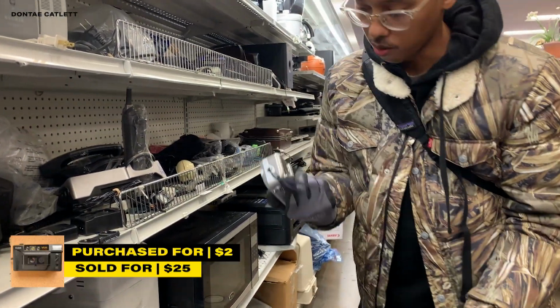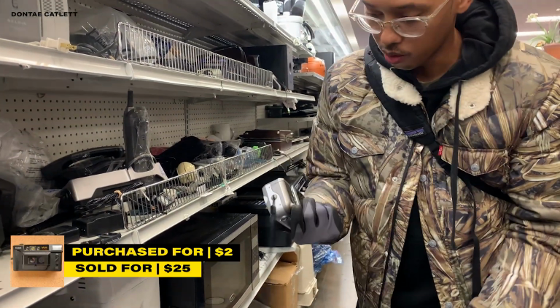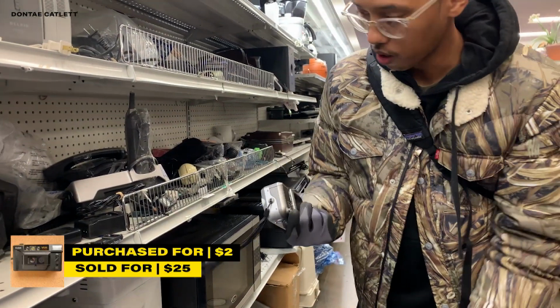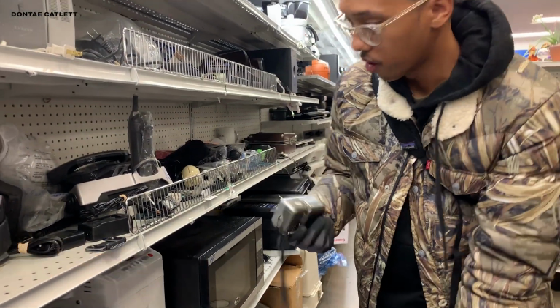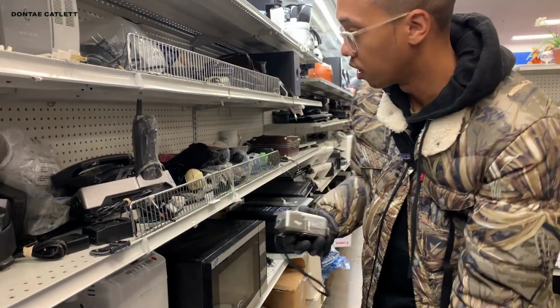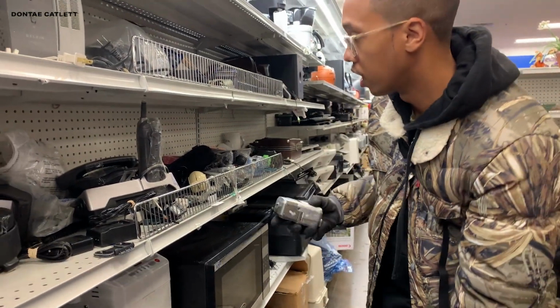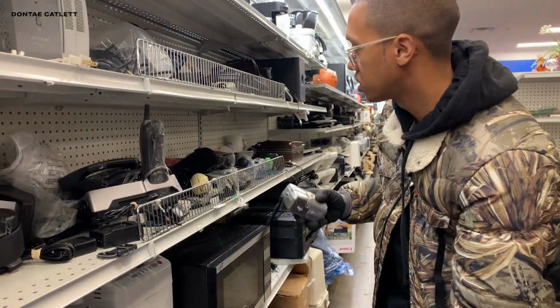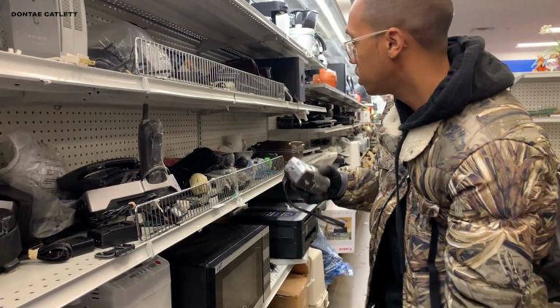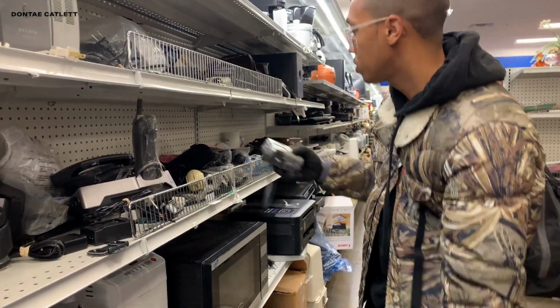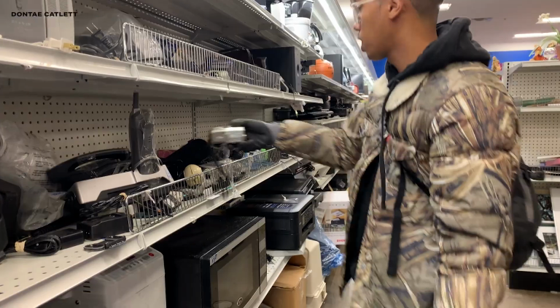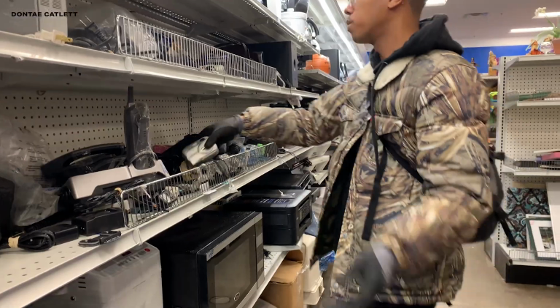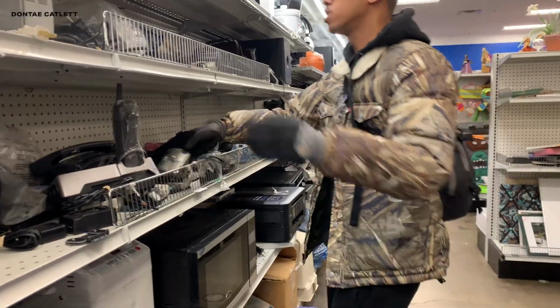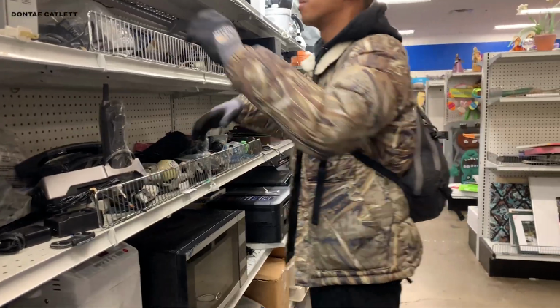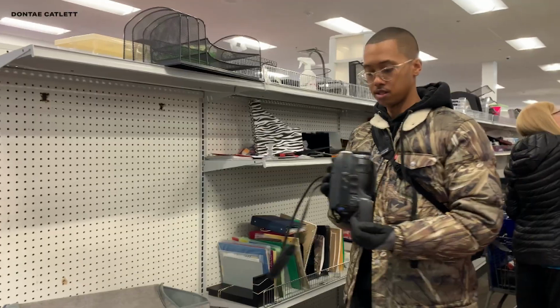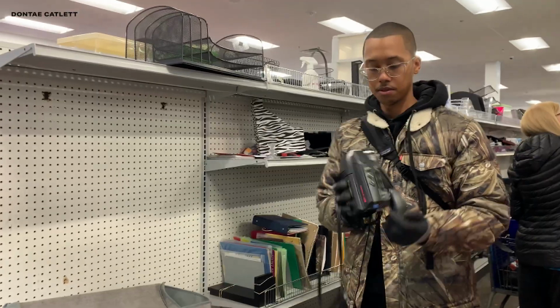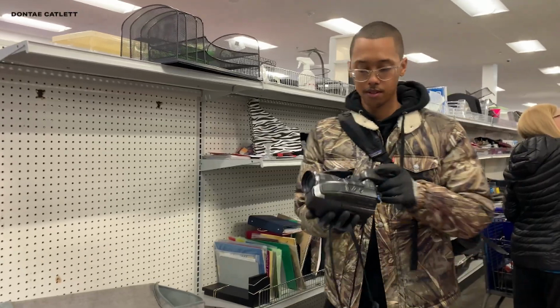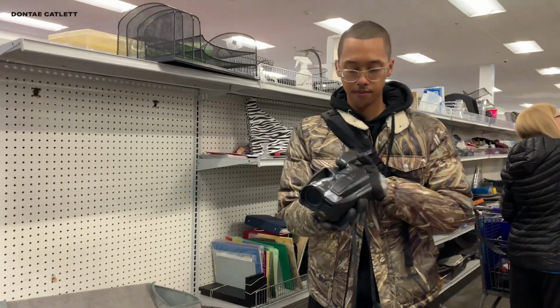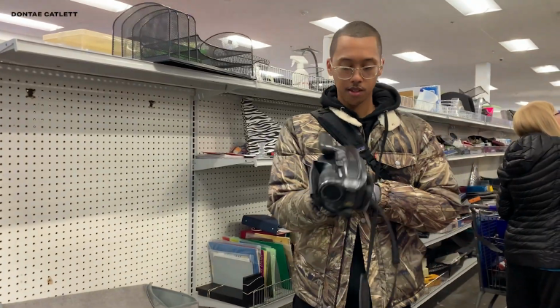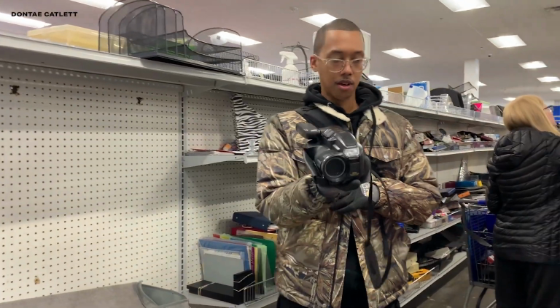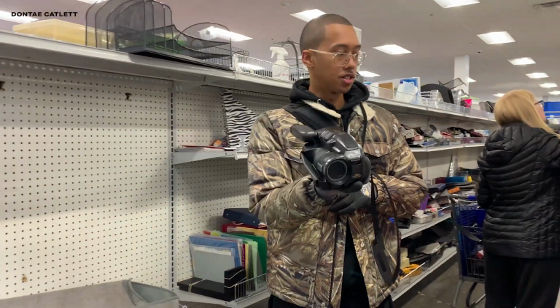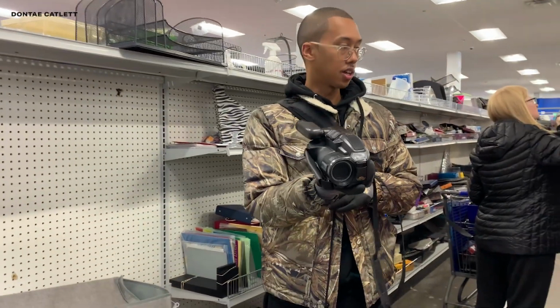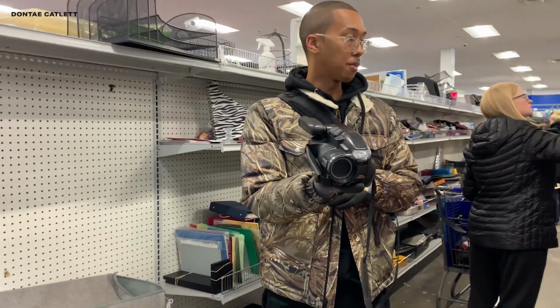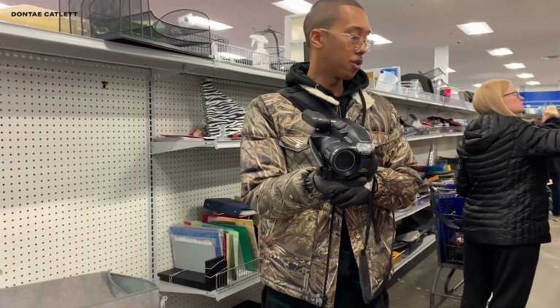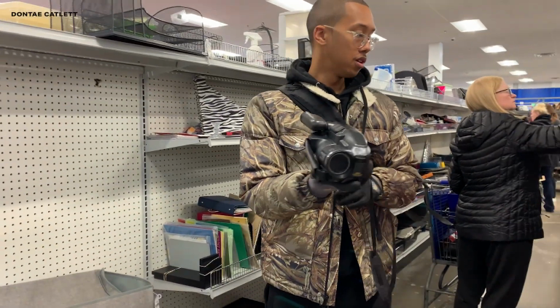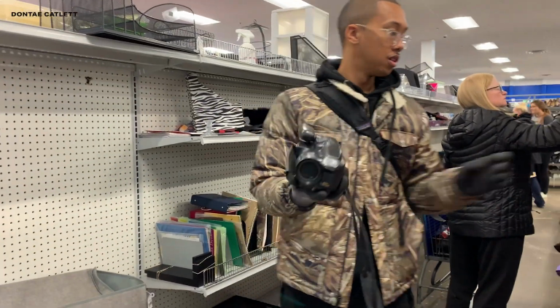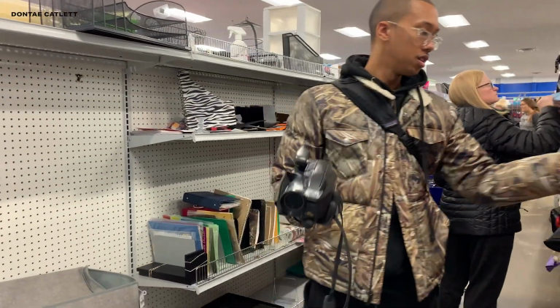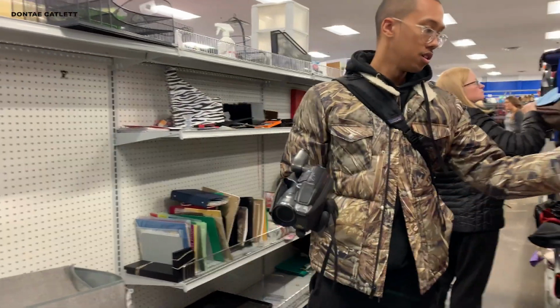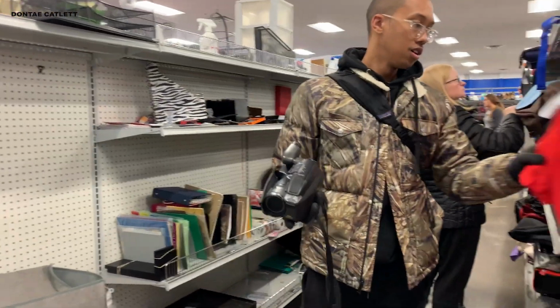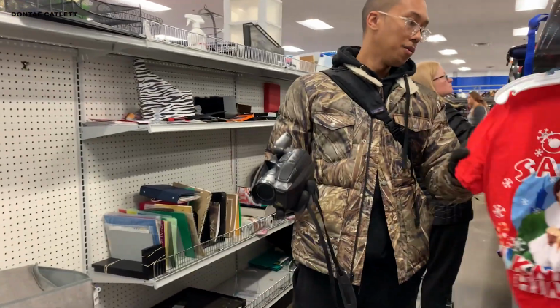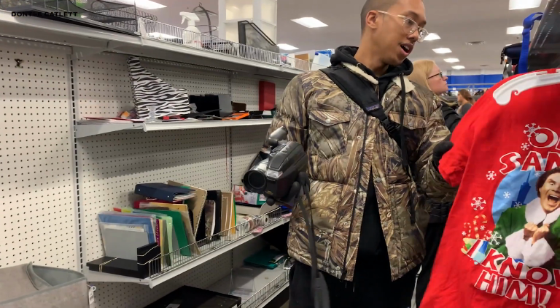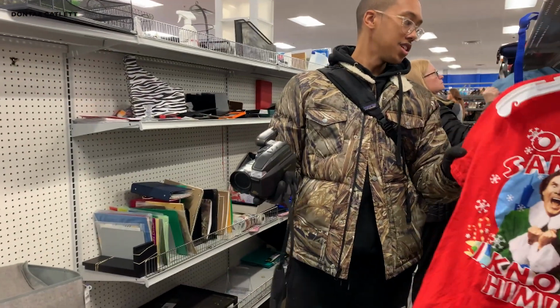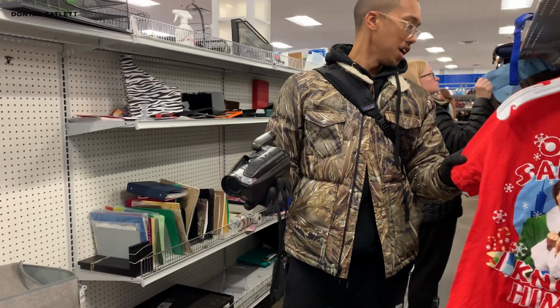I'm not going to lie, this is a digital camera and a Sonic camcorder. Oh my god, Santa!